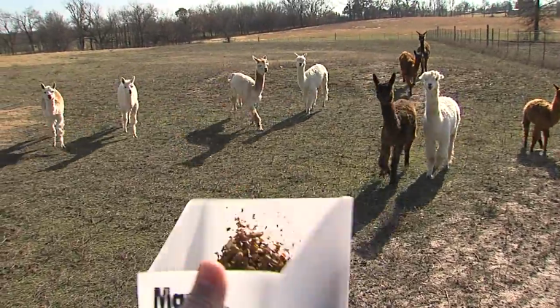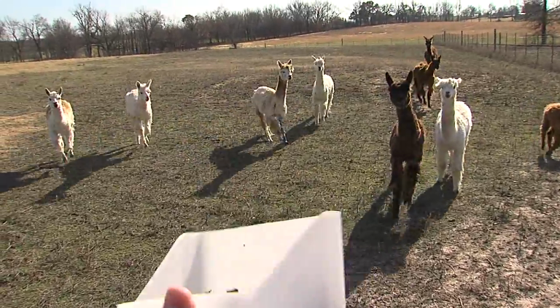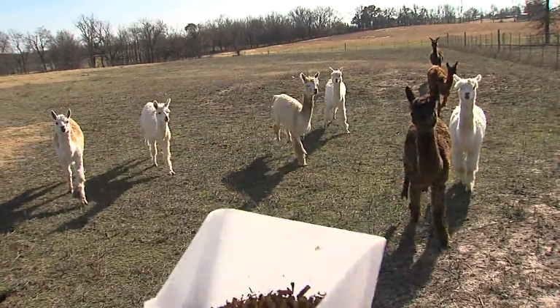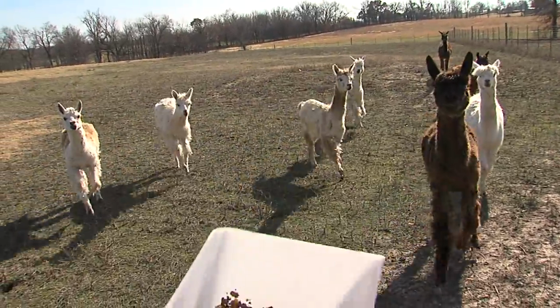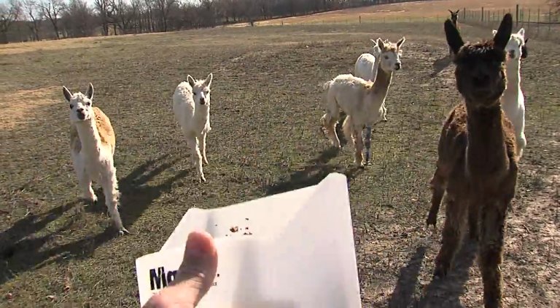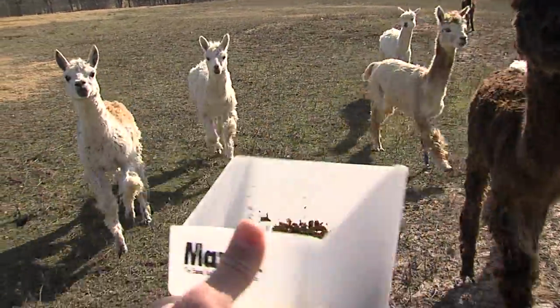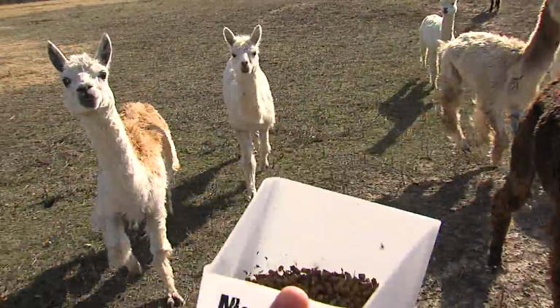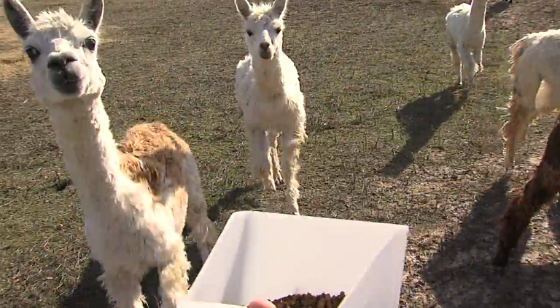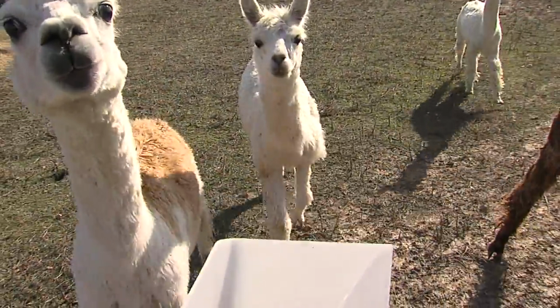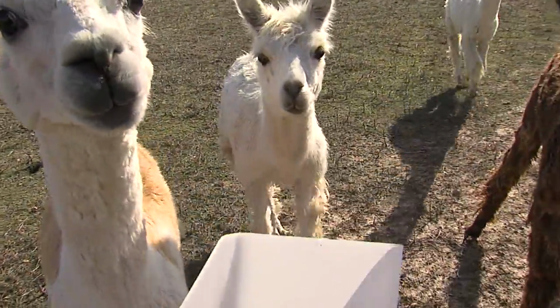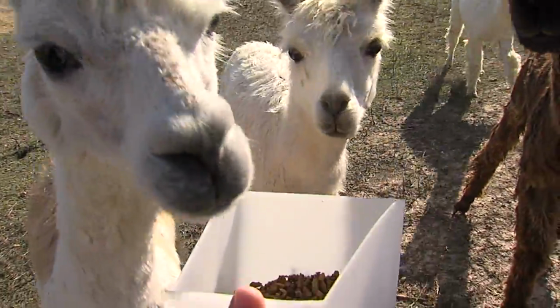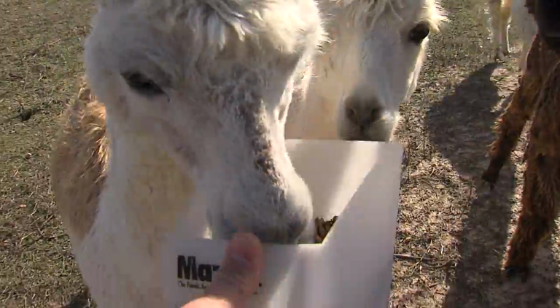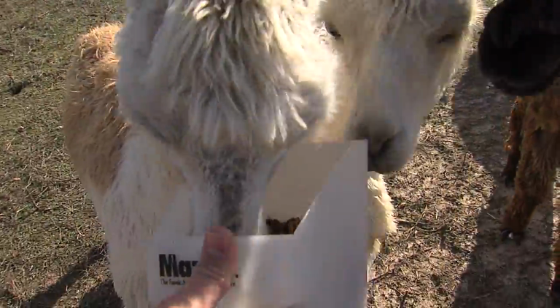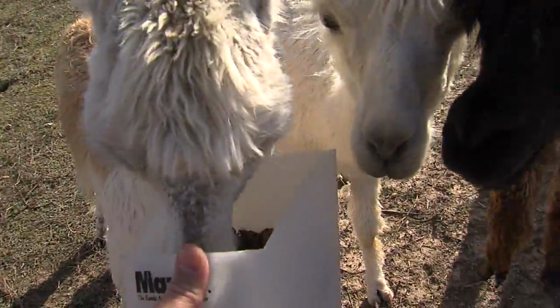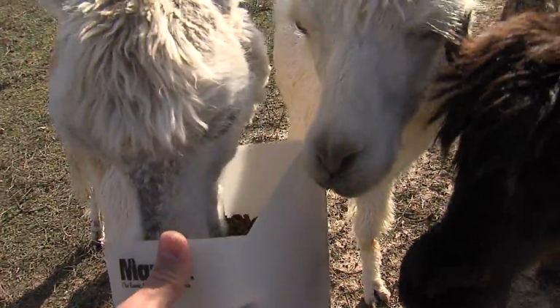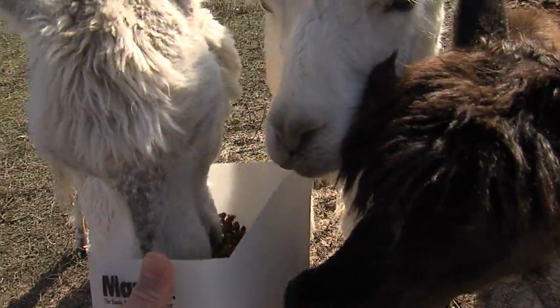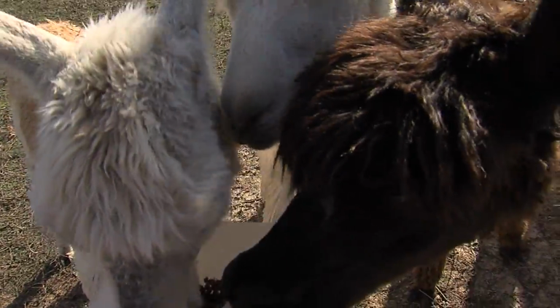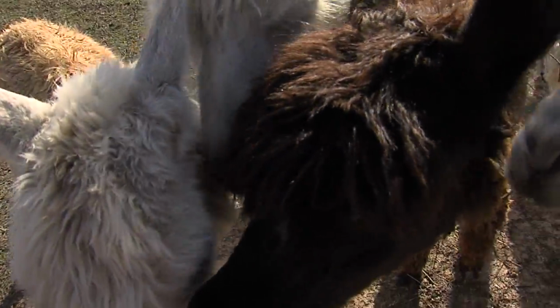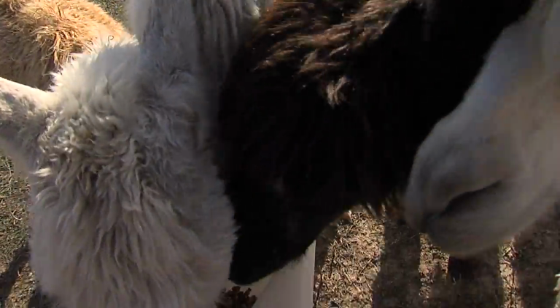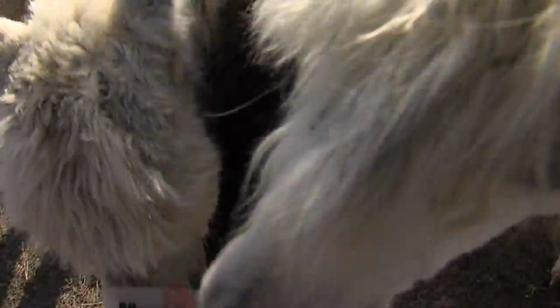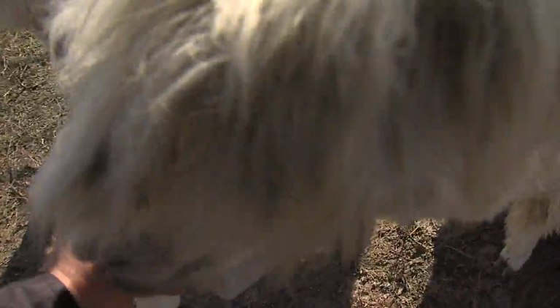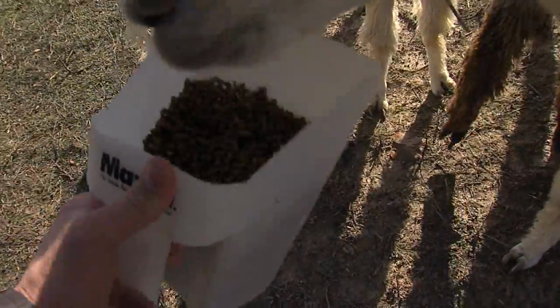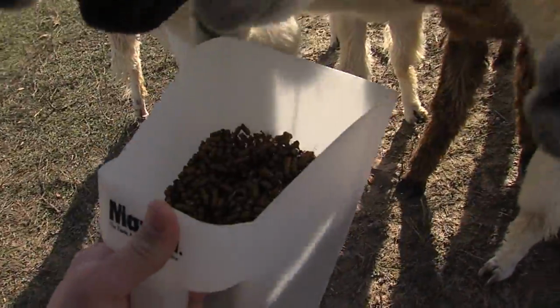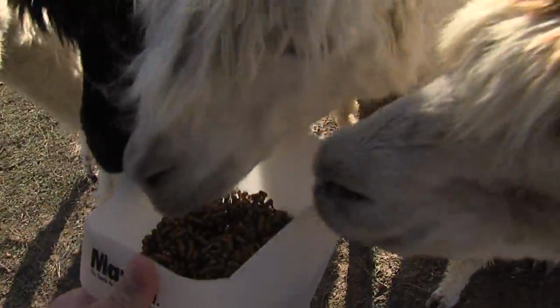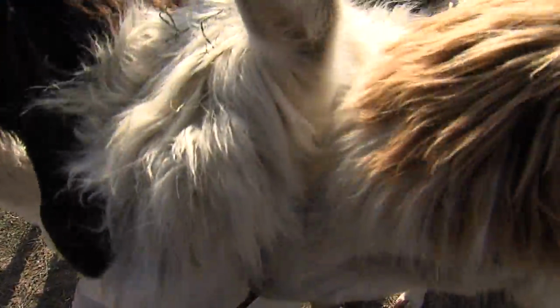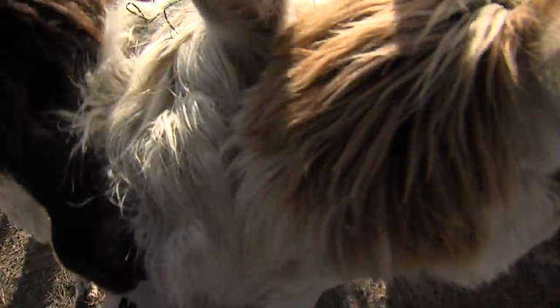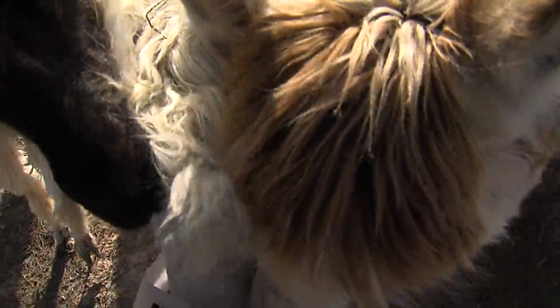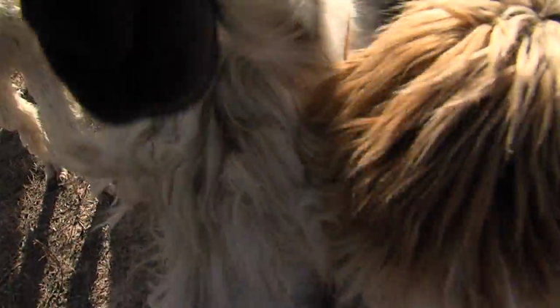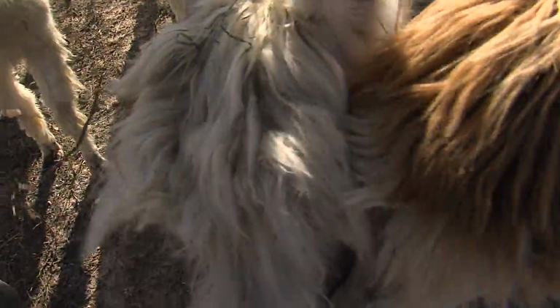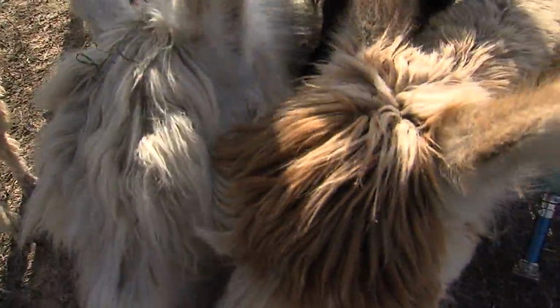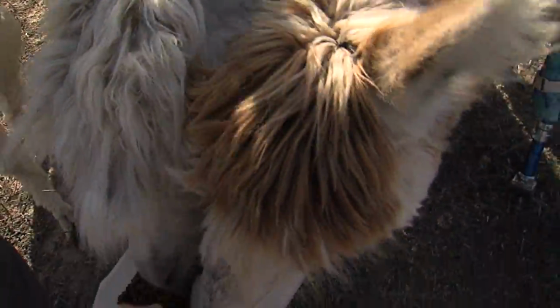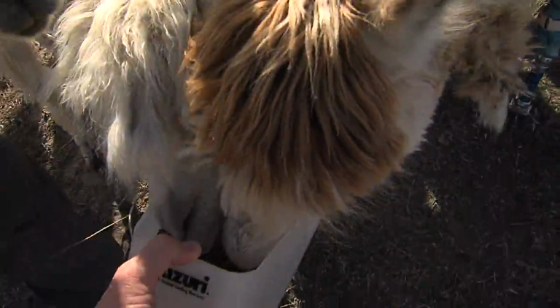When you put a new animal in, the first couple of days they're very curious. And then after that, it's, you know, that's old news. Food is more important.